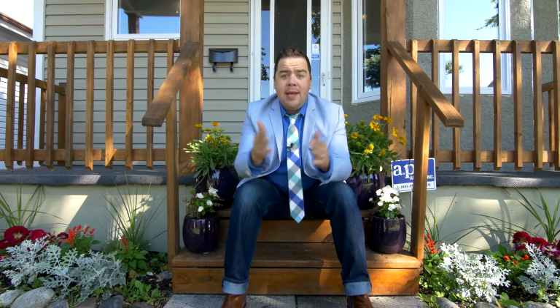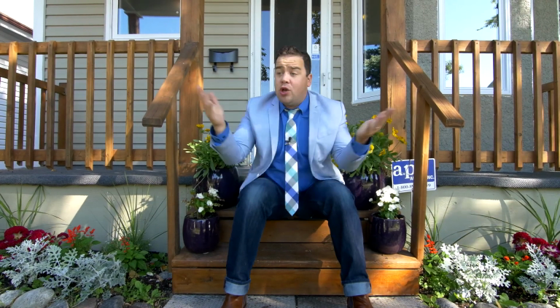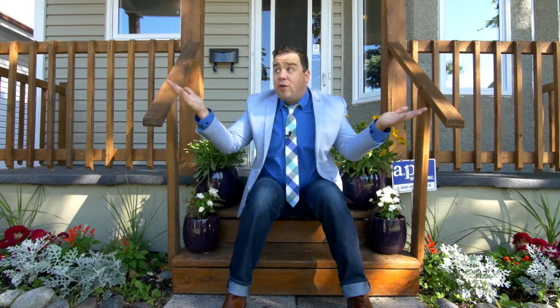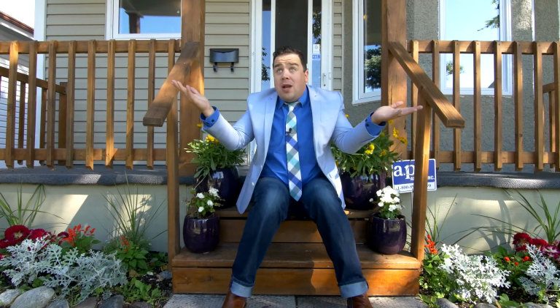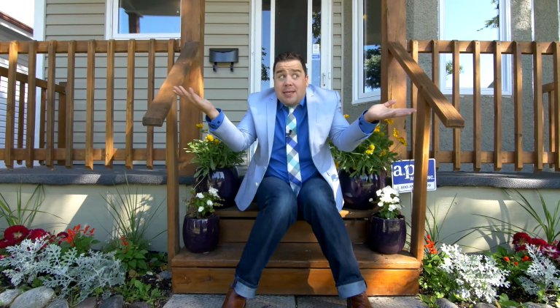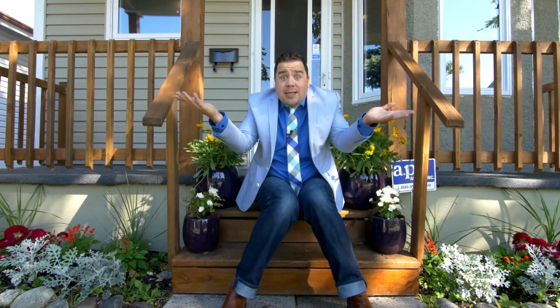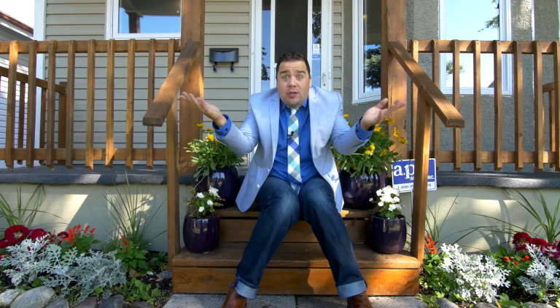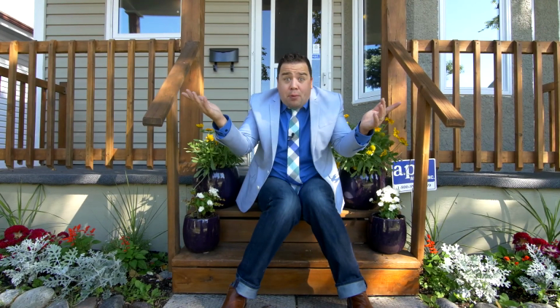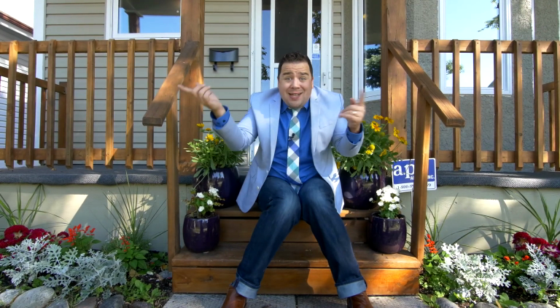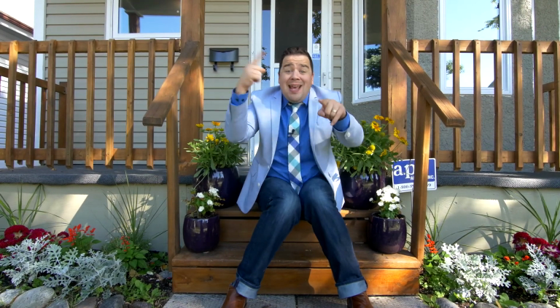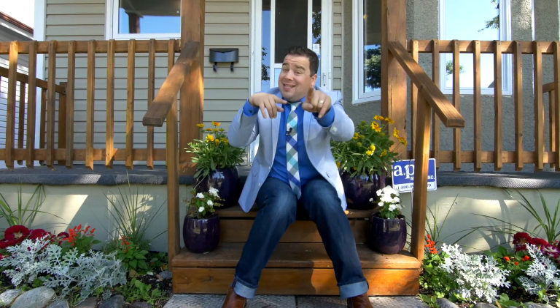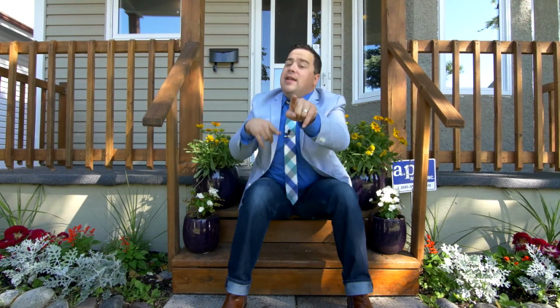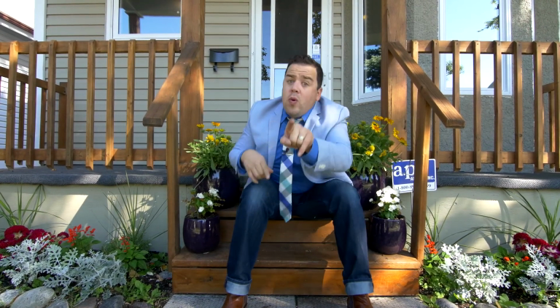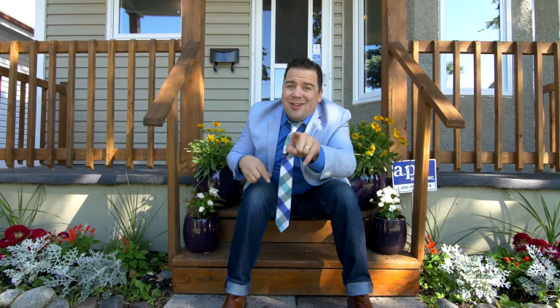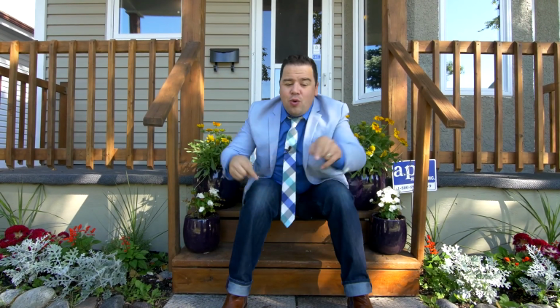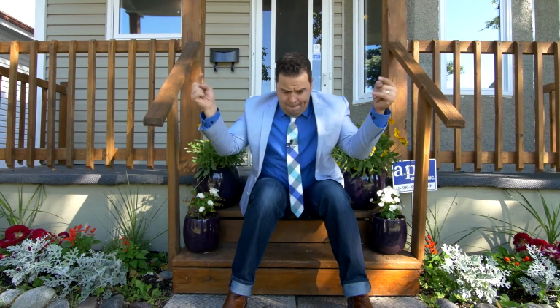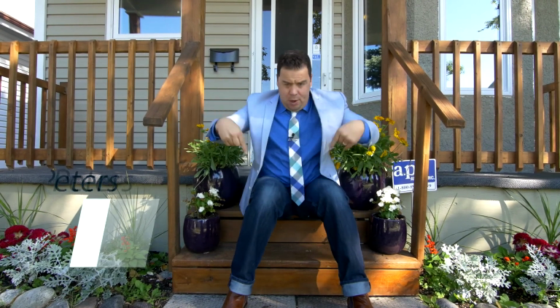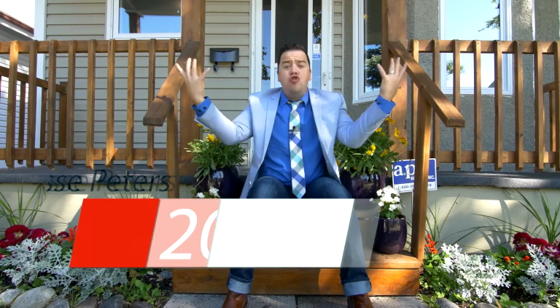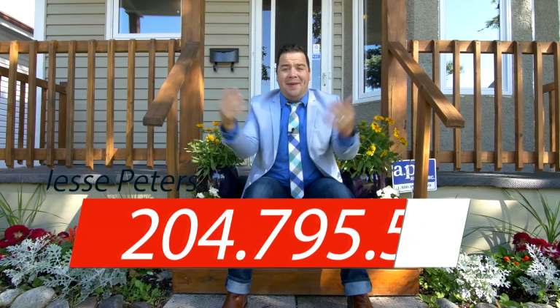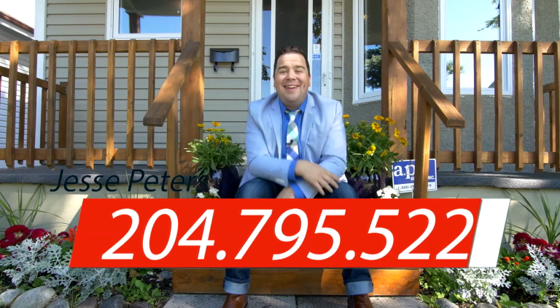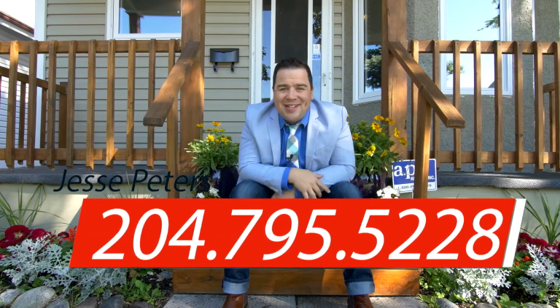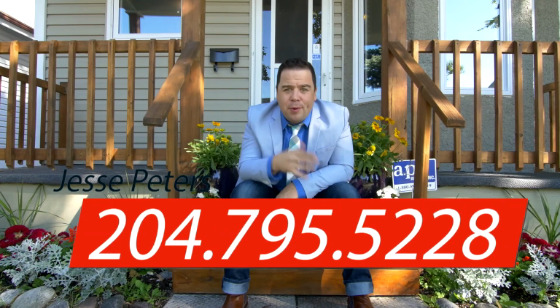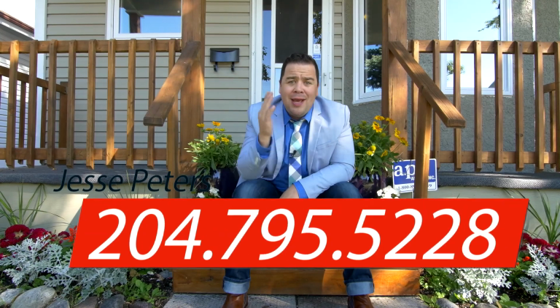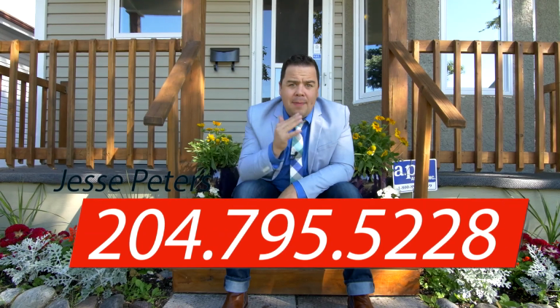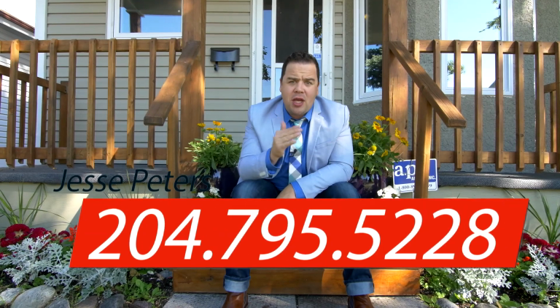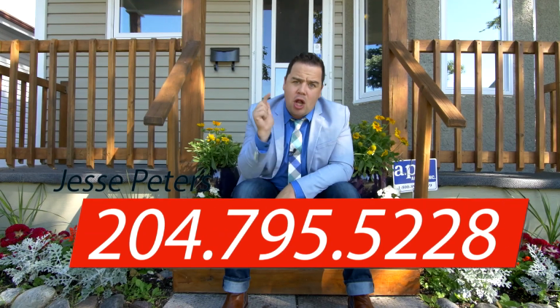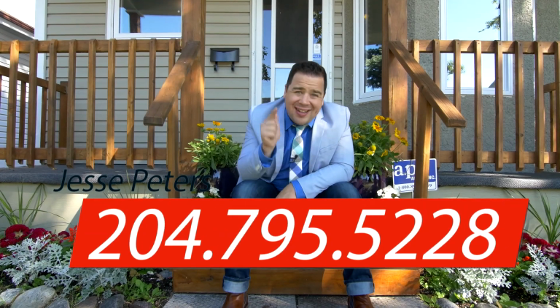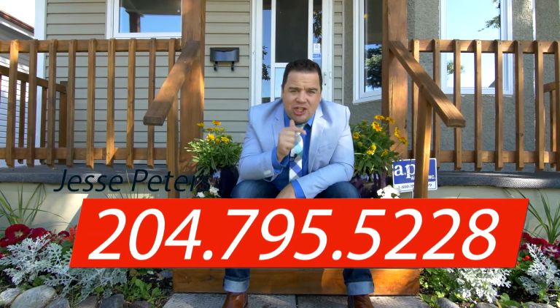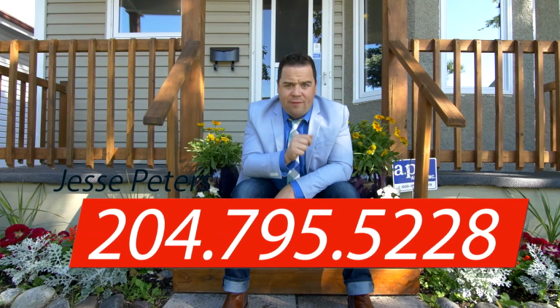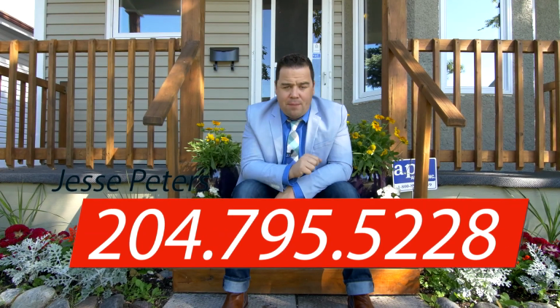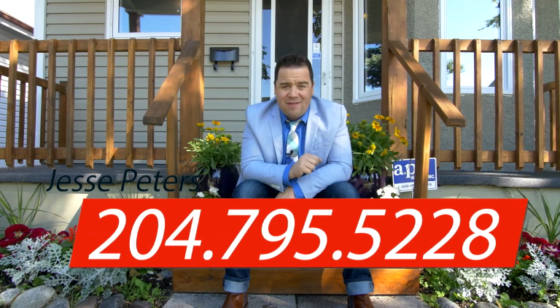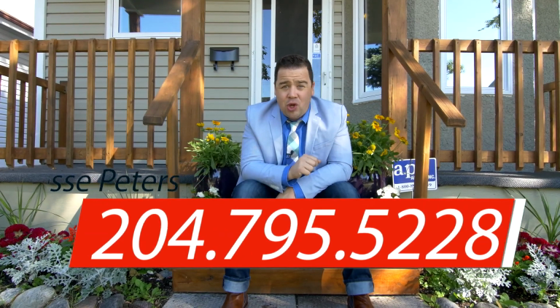So if you want to see this house in person — because I know you do — there's the number. Give me a call and I'll get you in for your private showing.